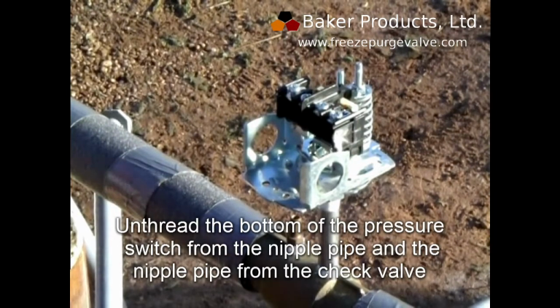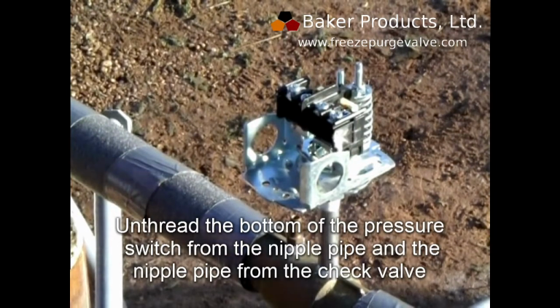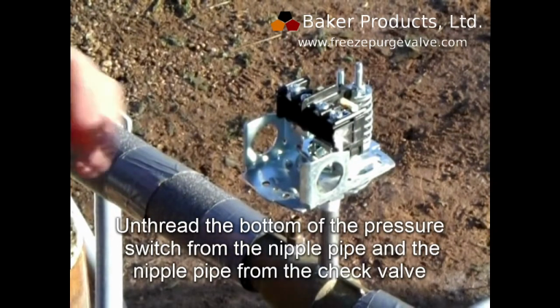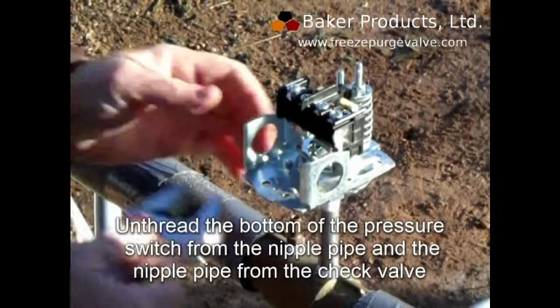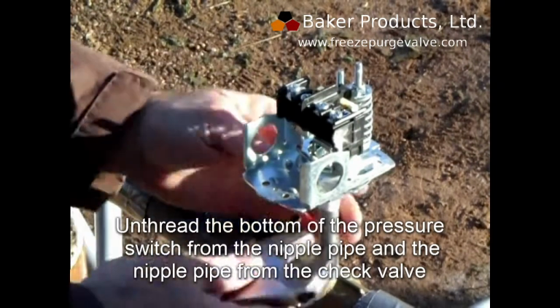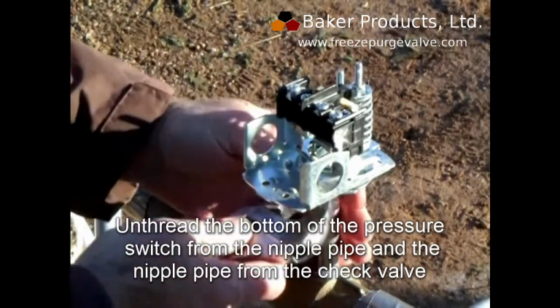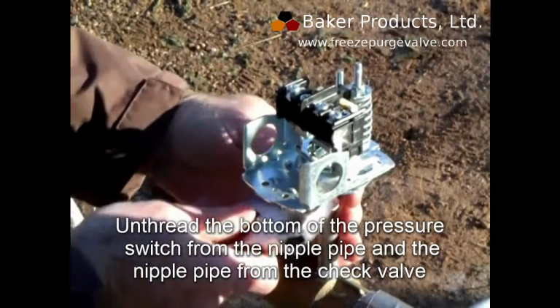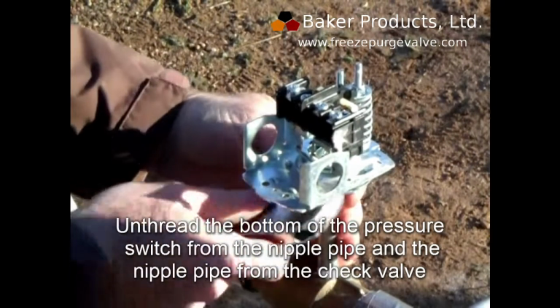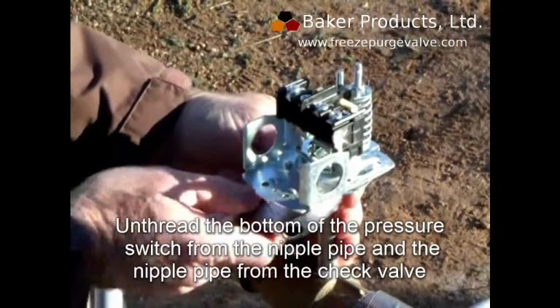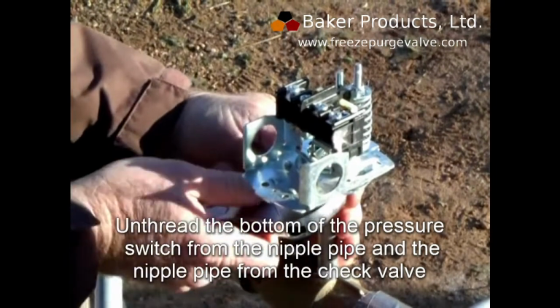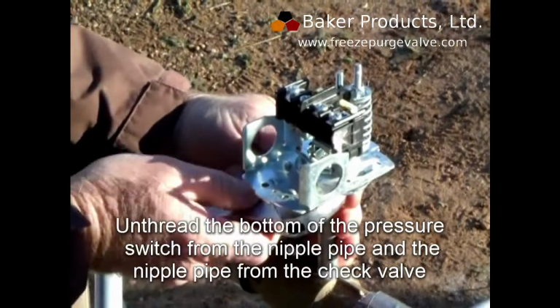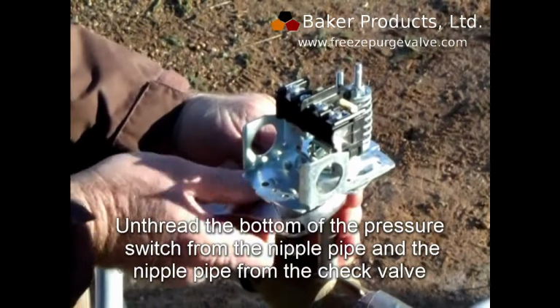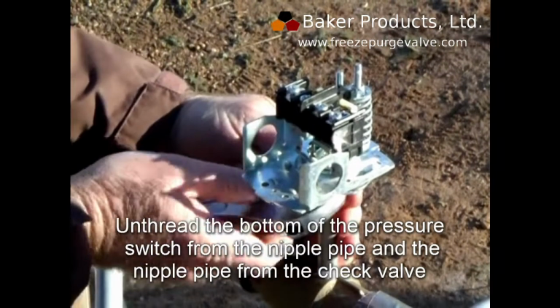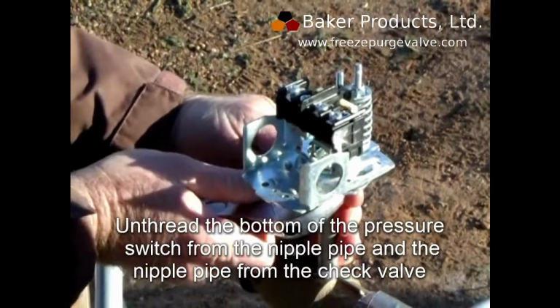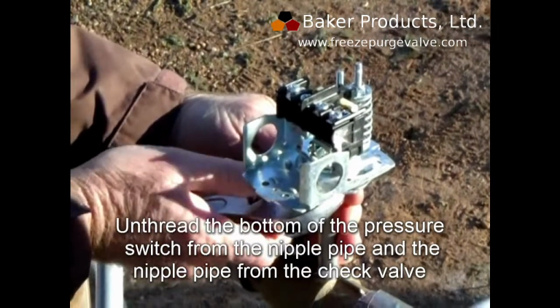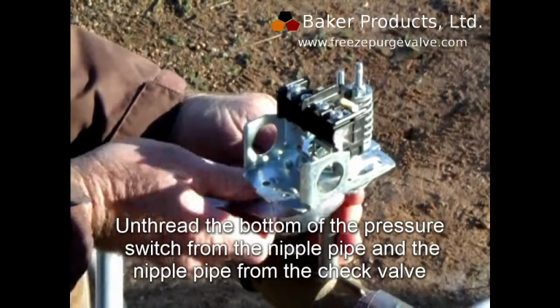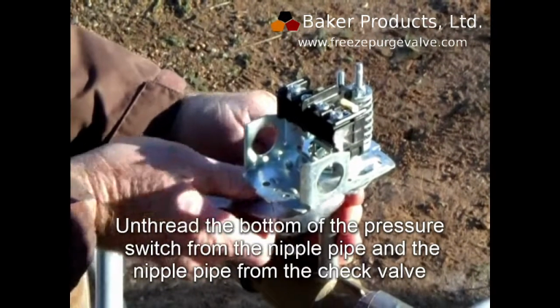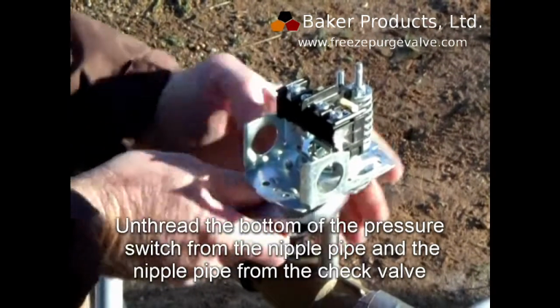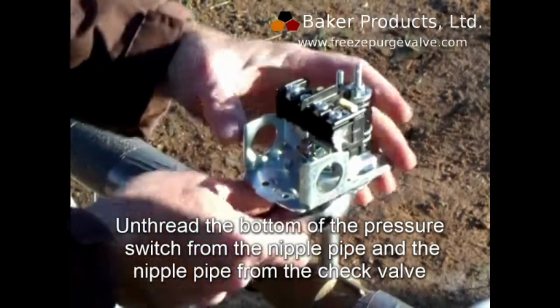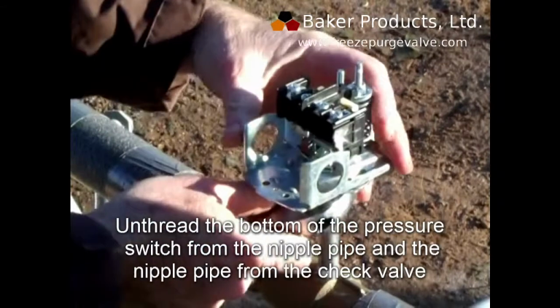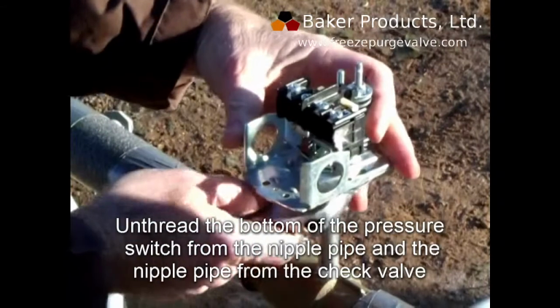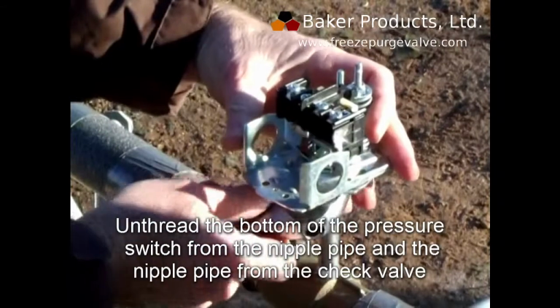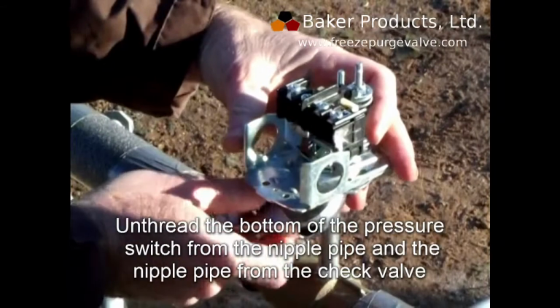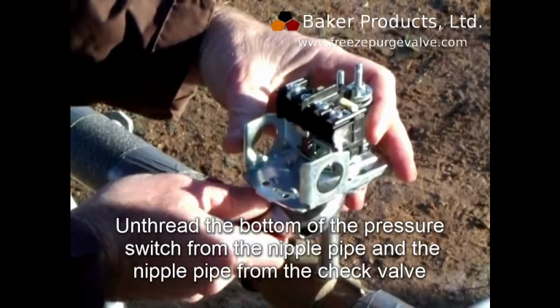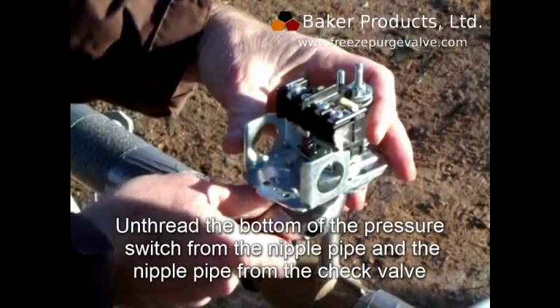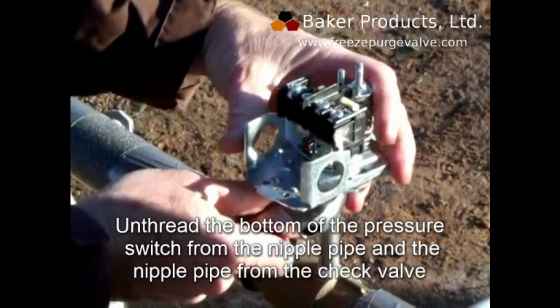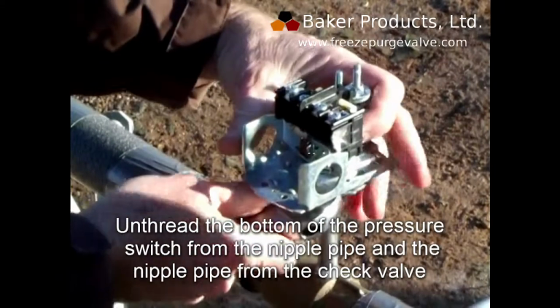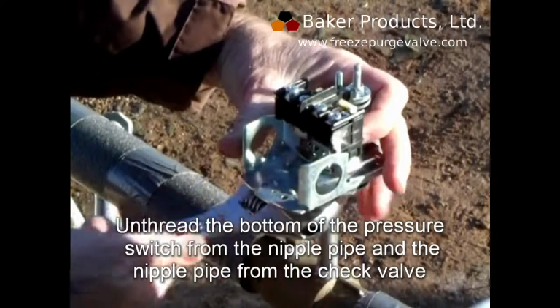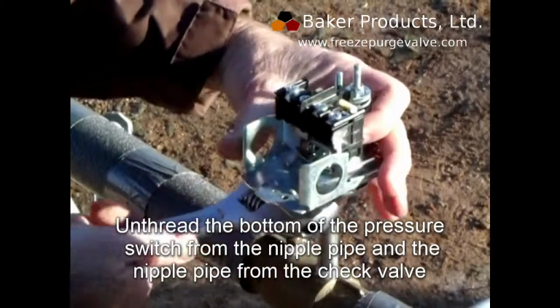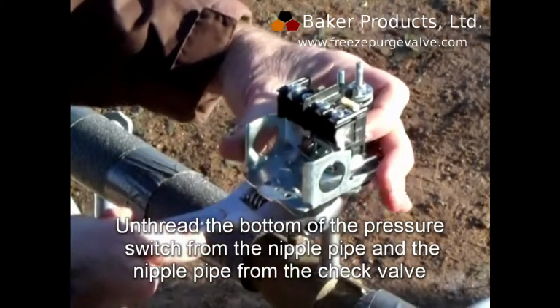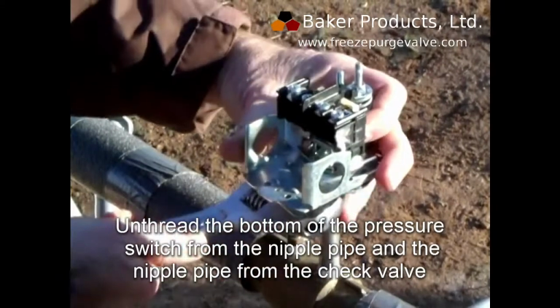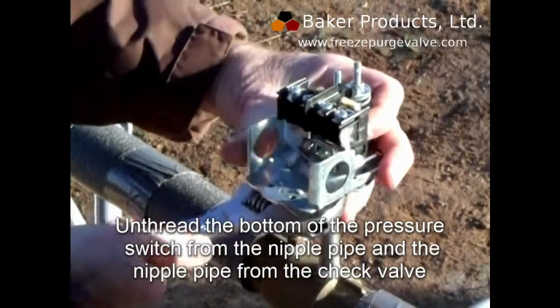Unthread the bottom of the pressure switch from the nipple pipe, and the nipple pipe from the check valve.